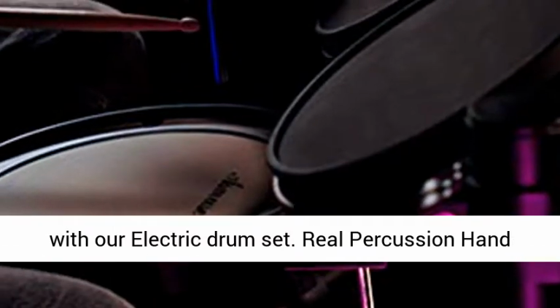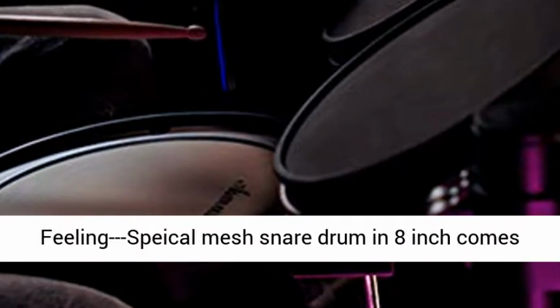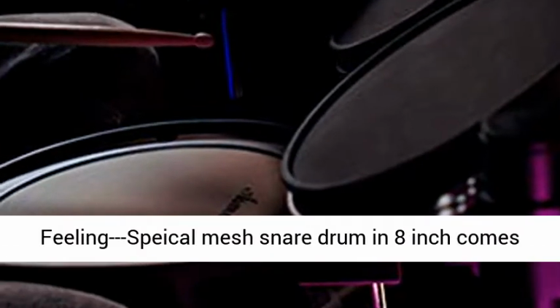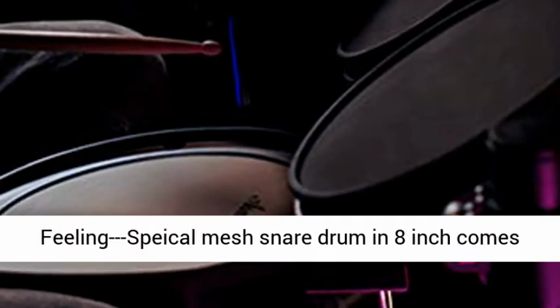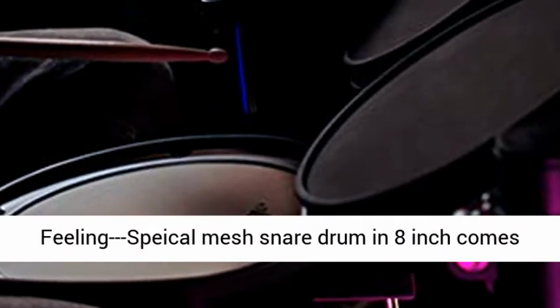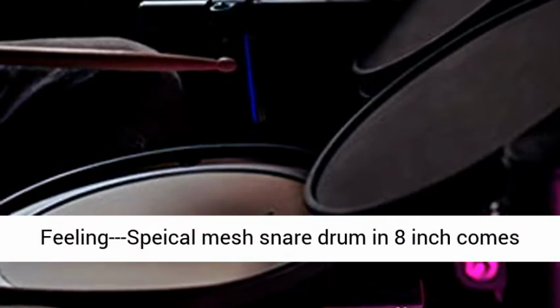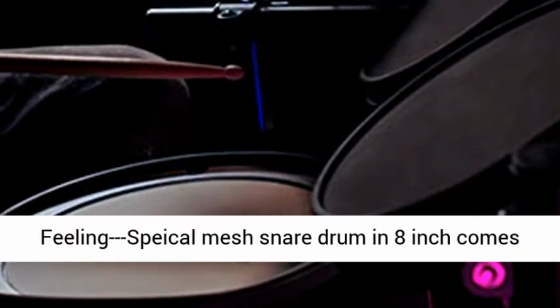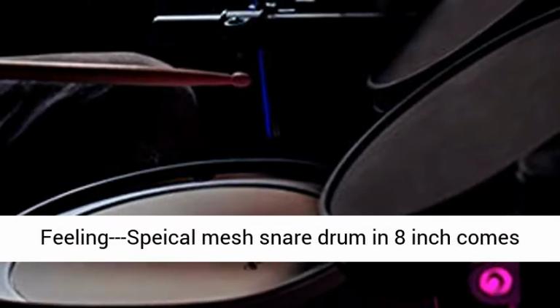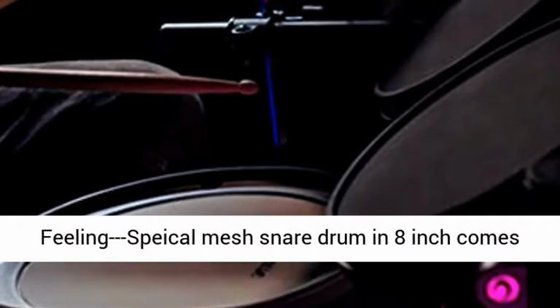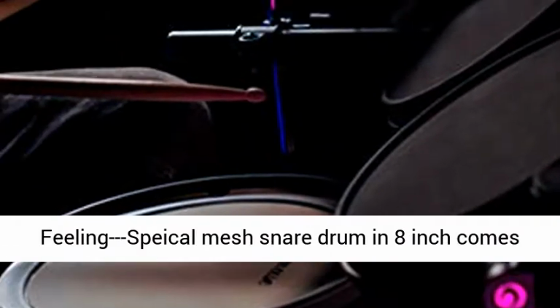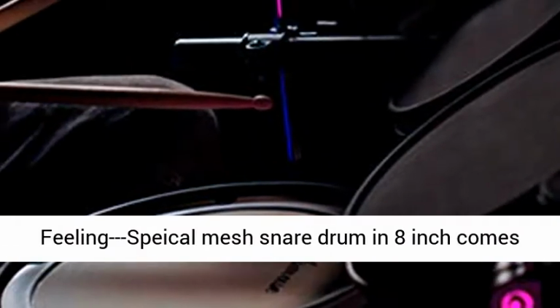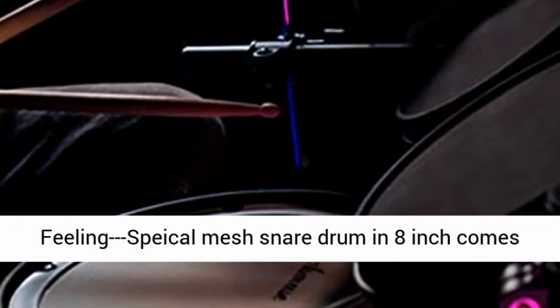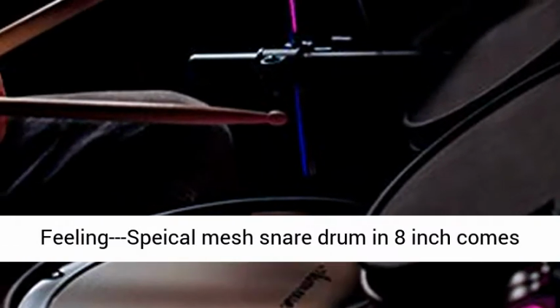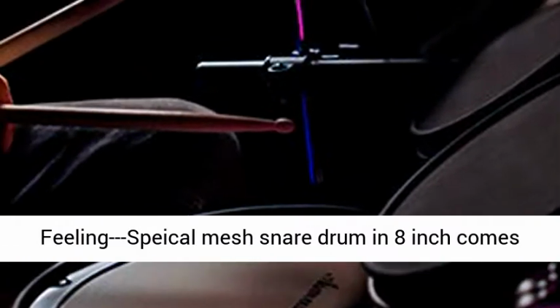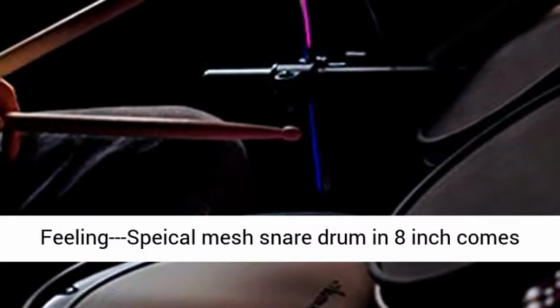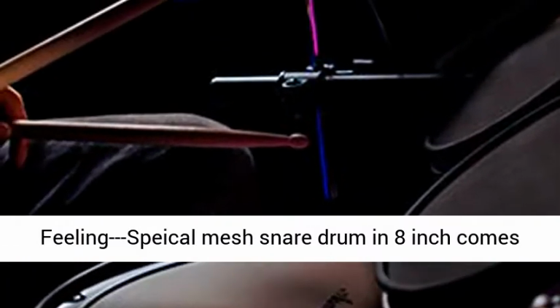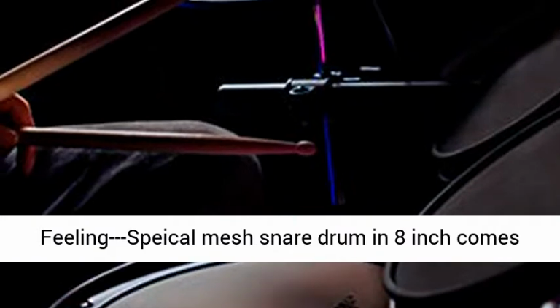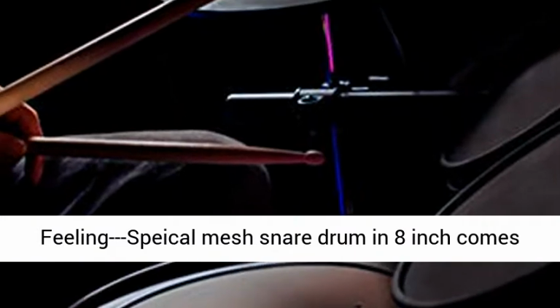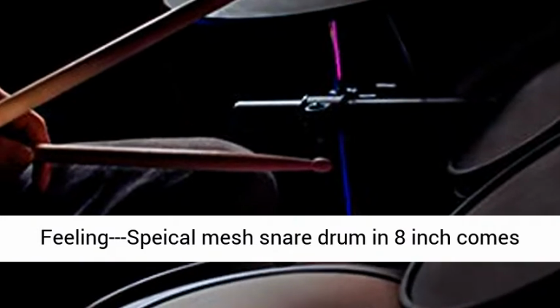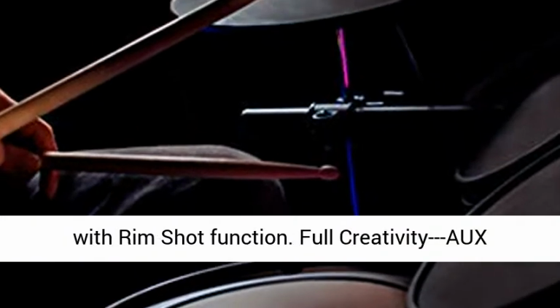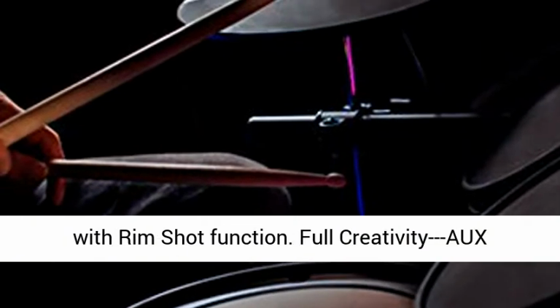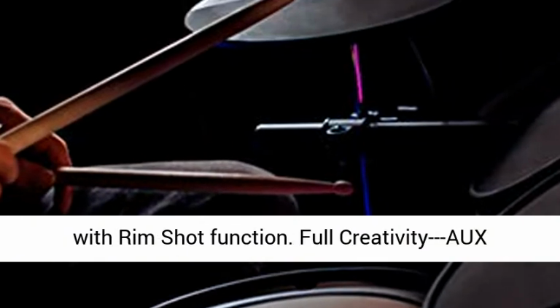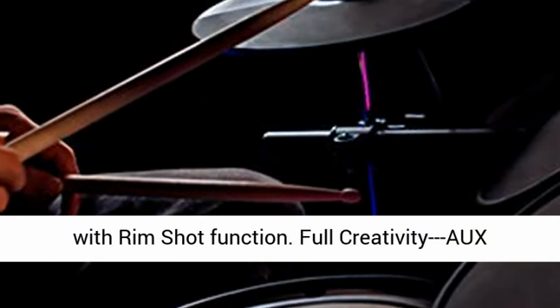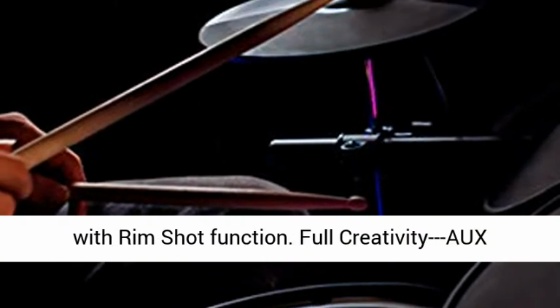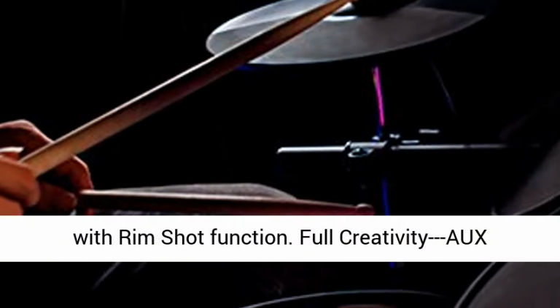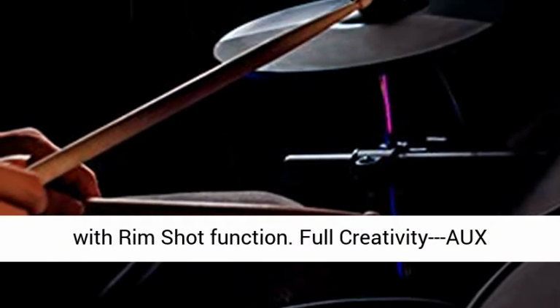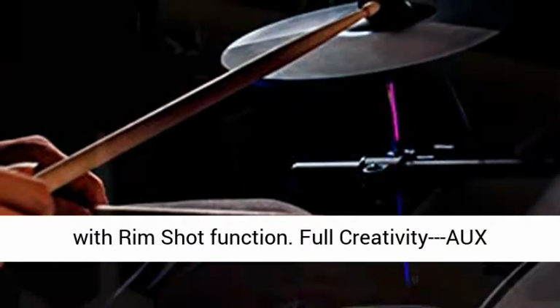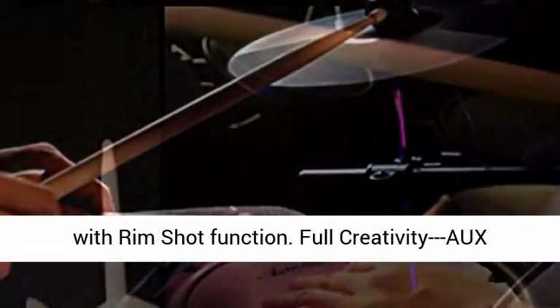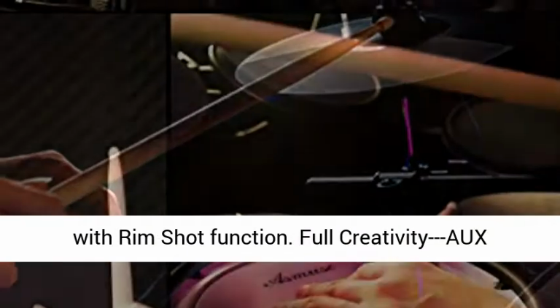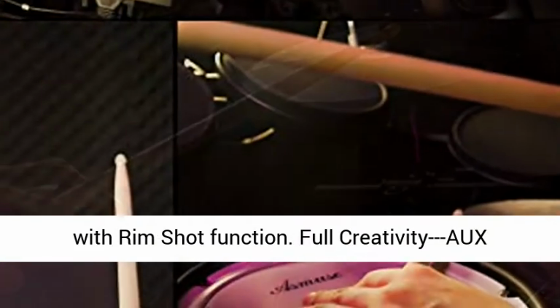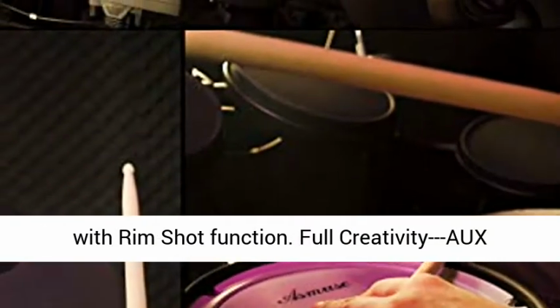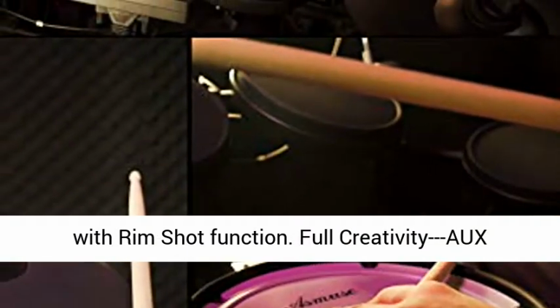Real percussion hand feeling. Spectacular Mesh Snare Drum in 8-inch comes with rim shot function.